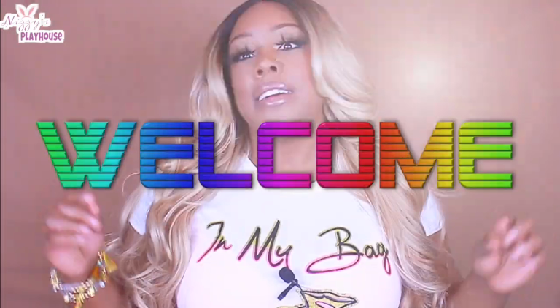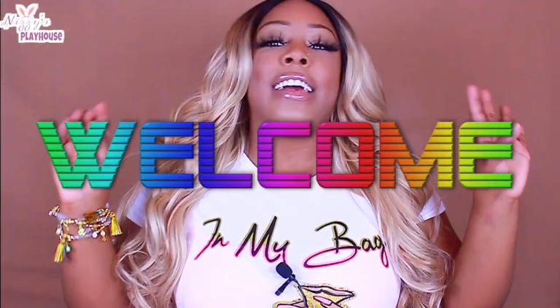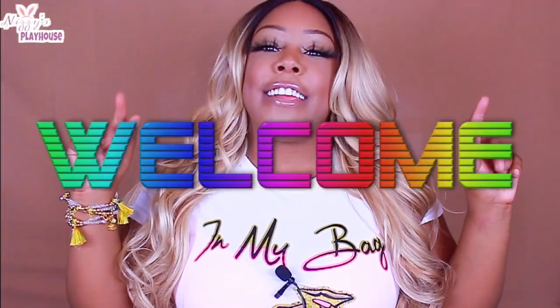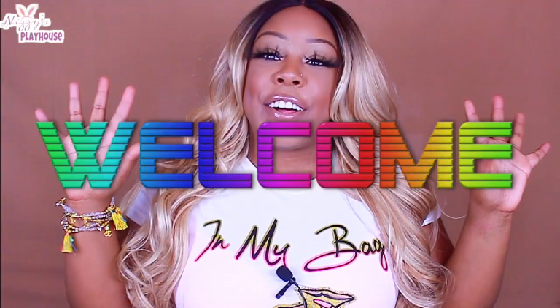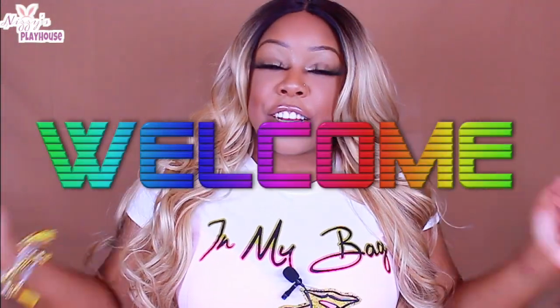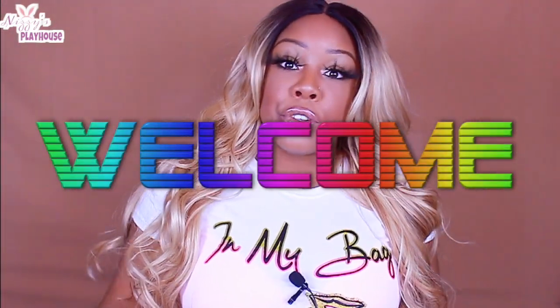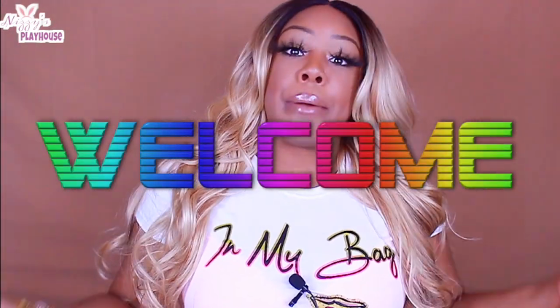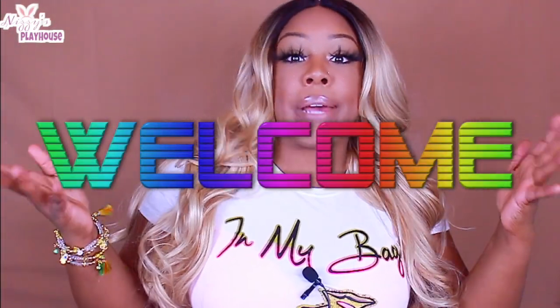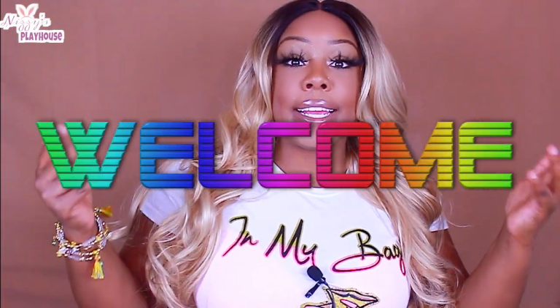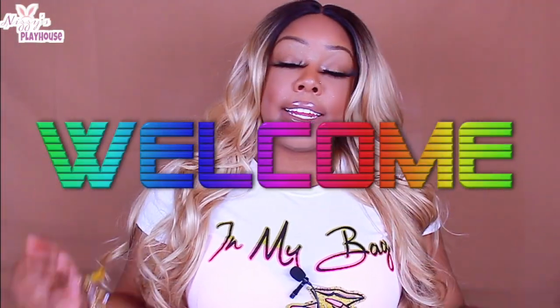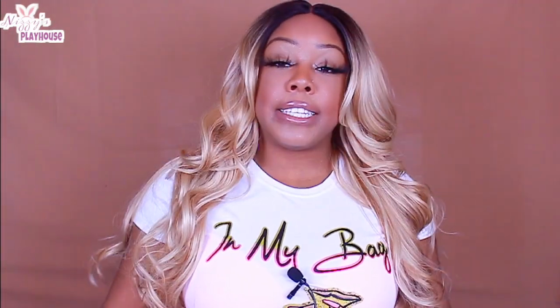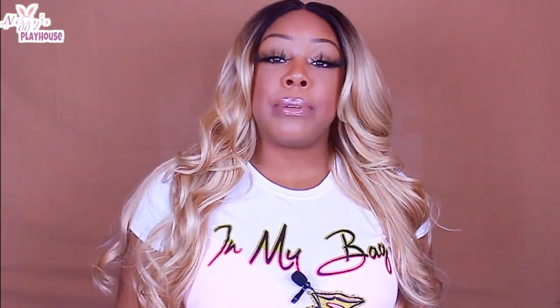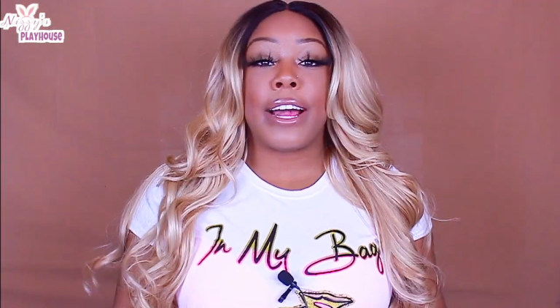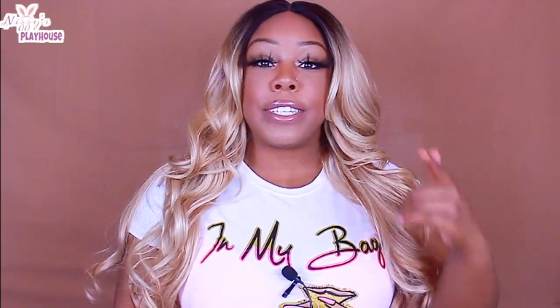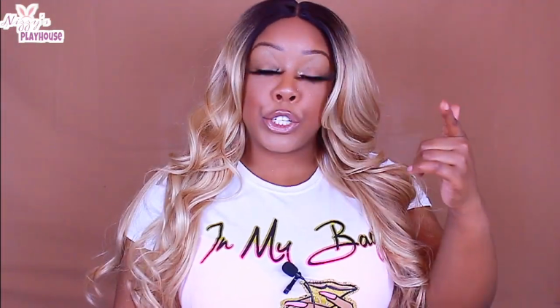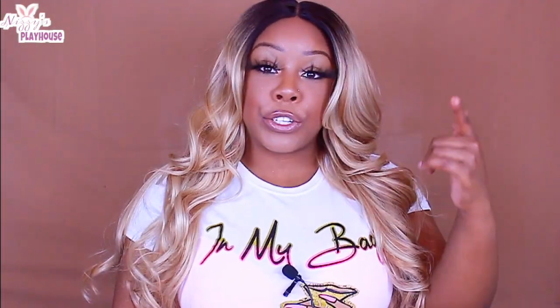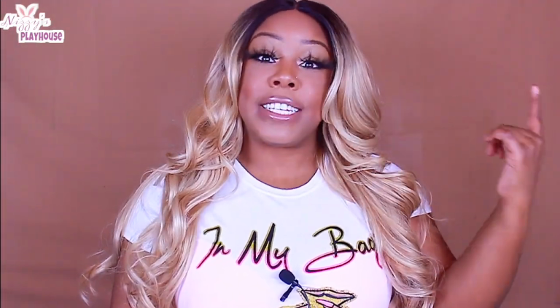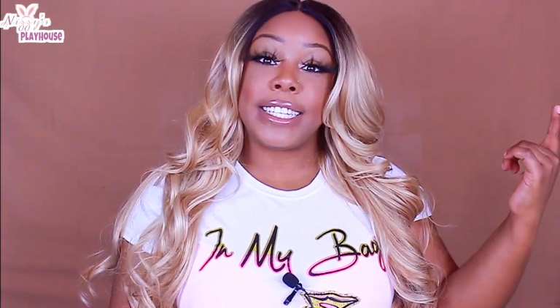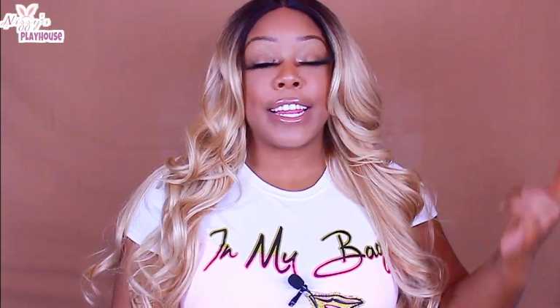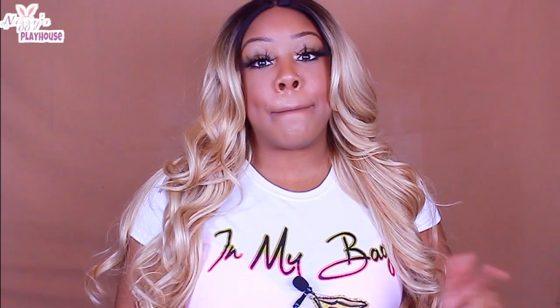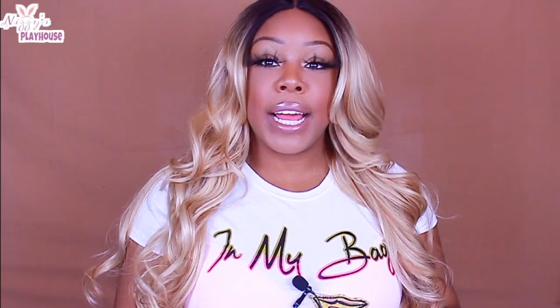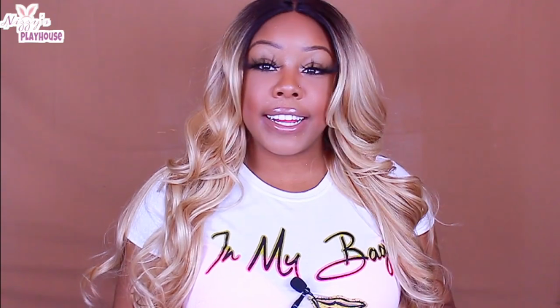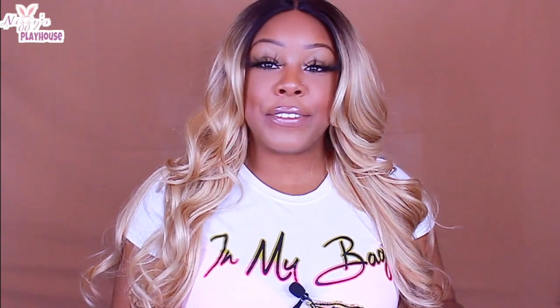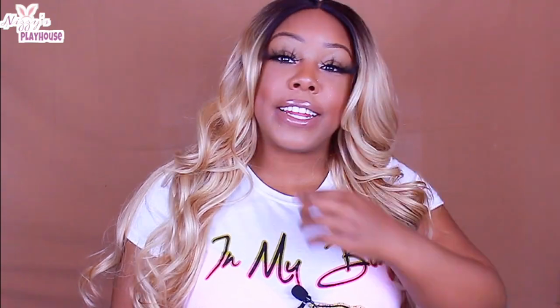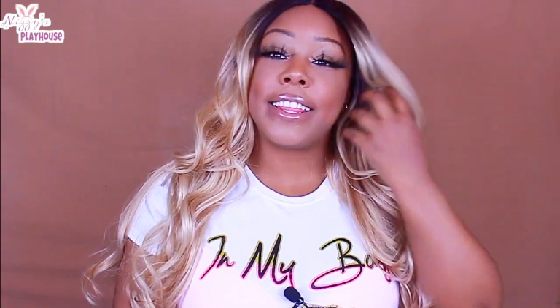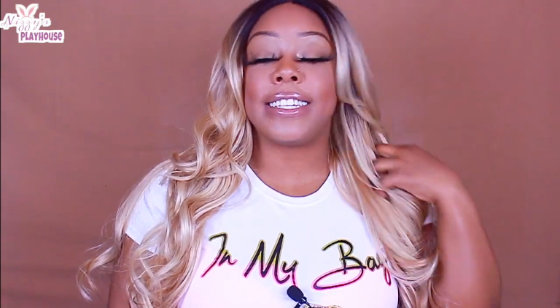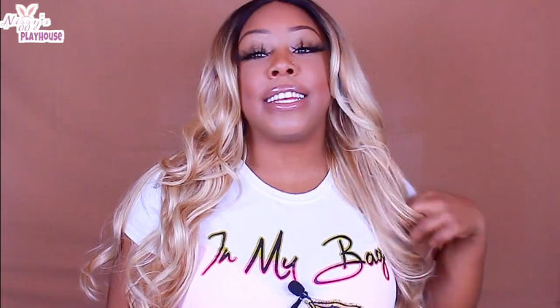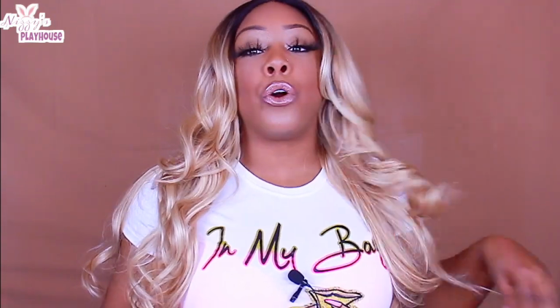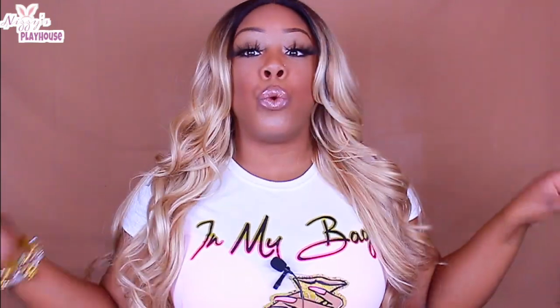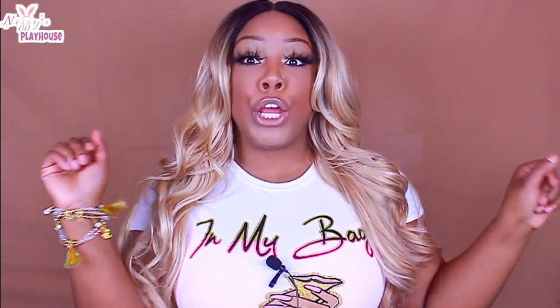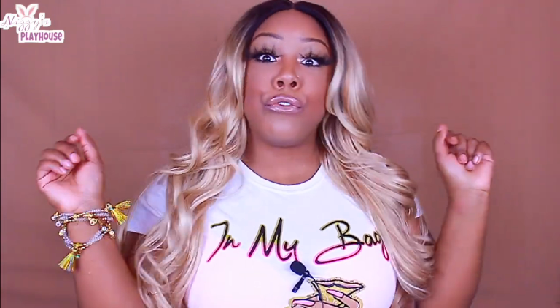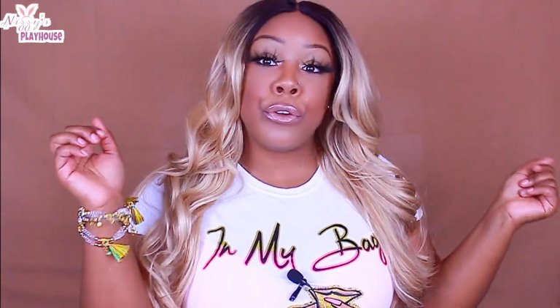Hey y'all, thanks for tuning back in to Nizzy's Playhouse. It's your girl, Nizzy, and I'm back again with another synthetic wig review.